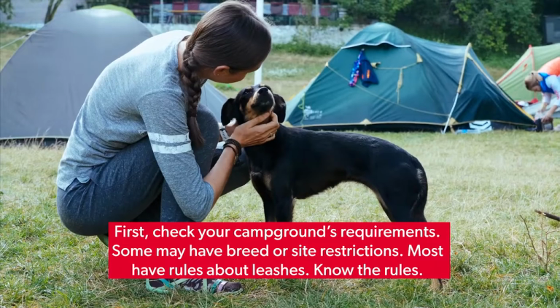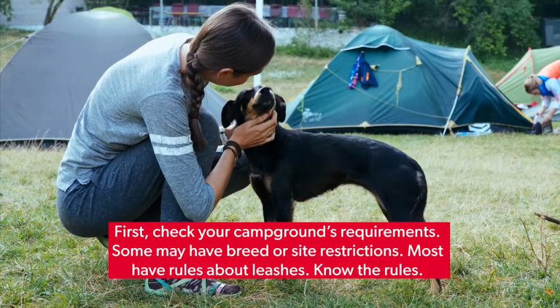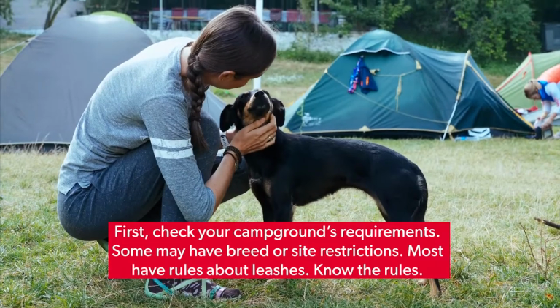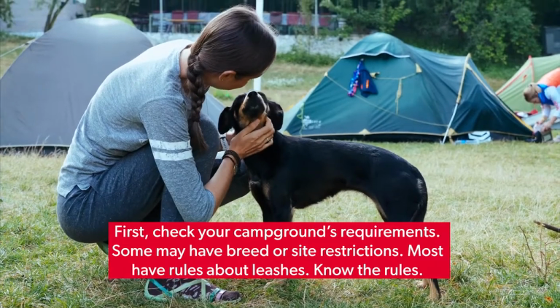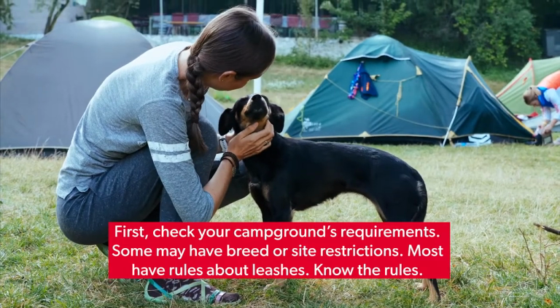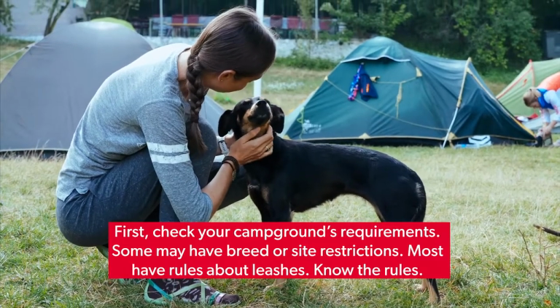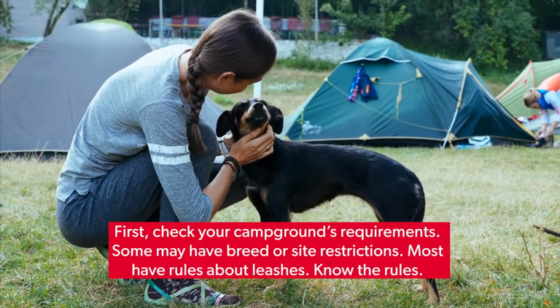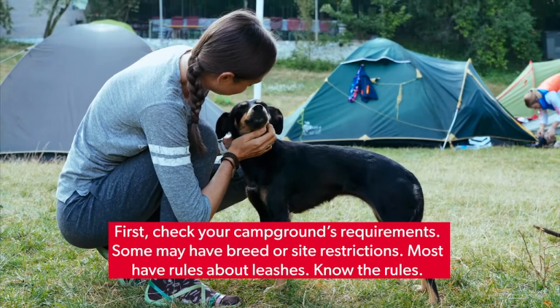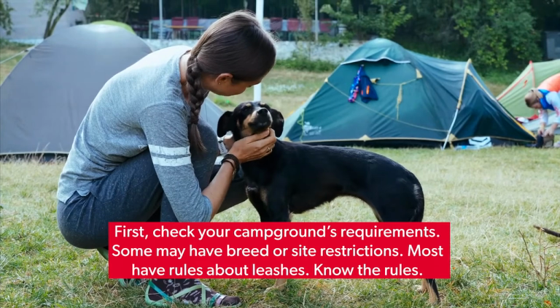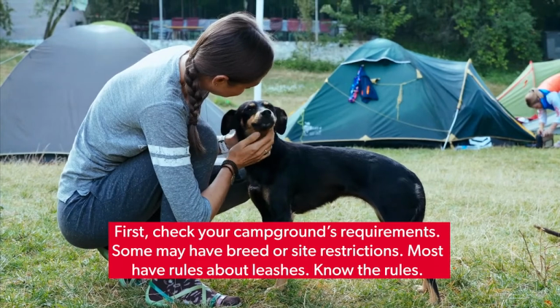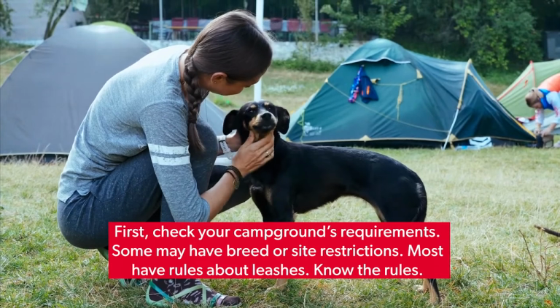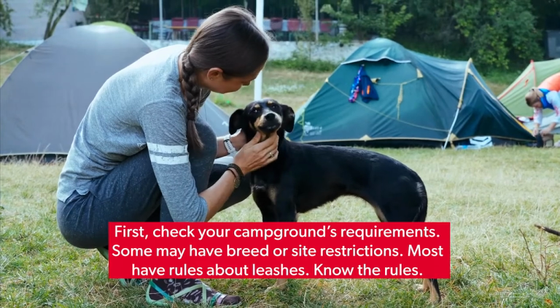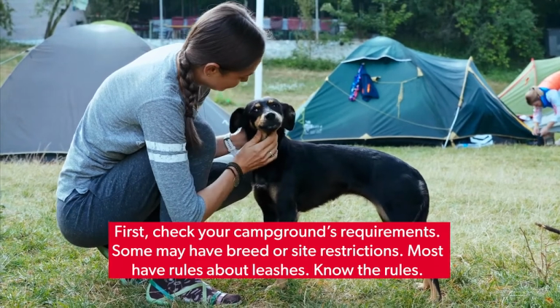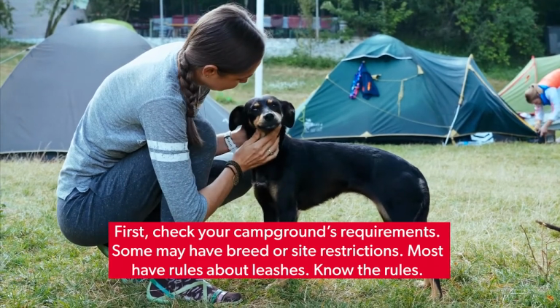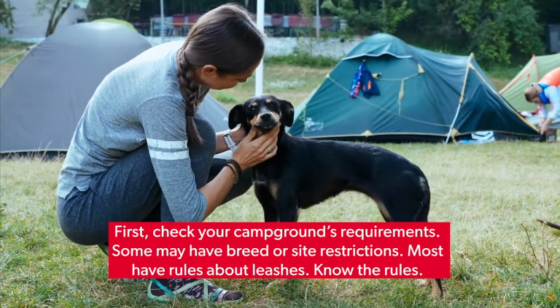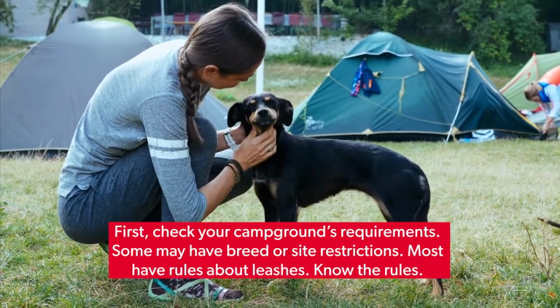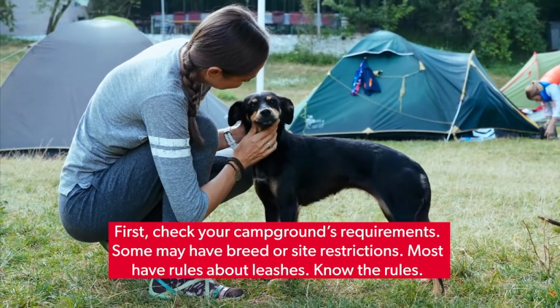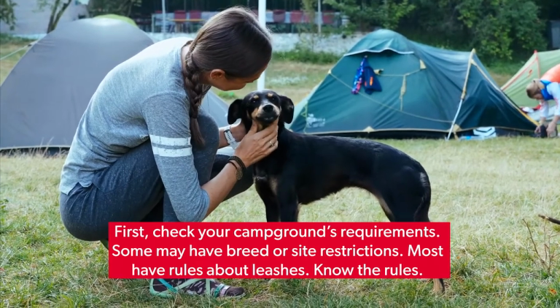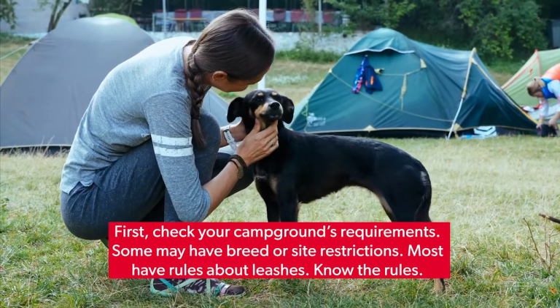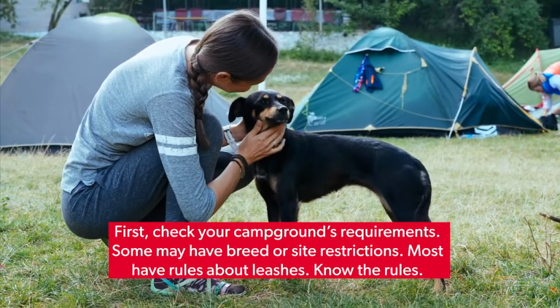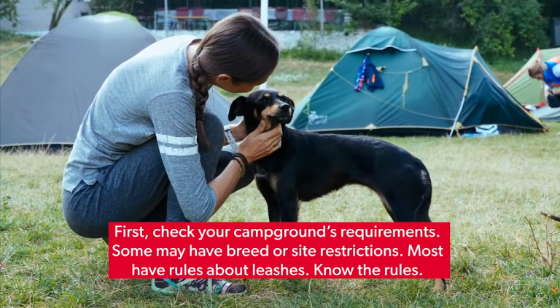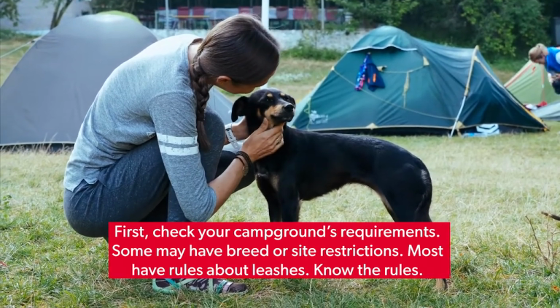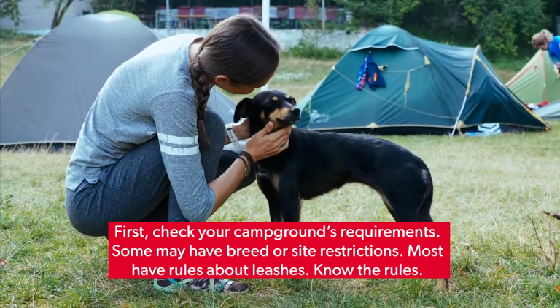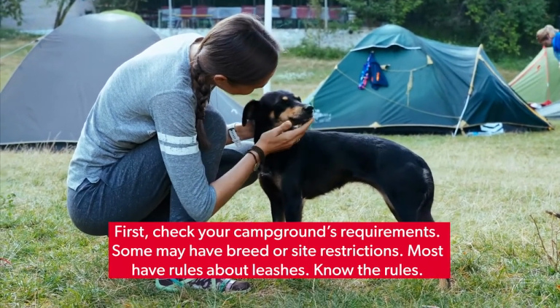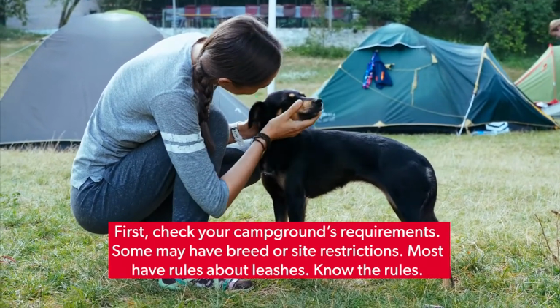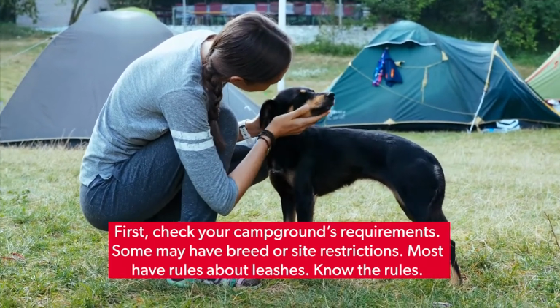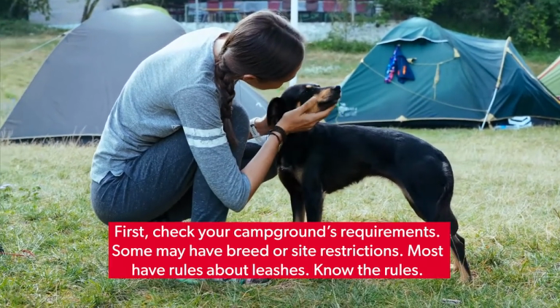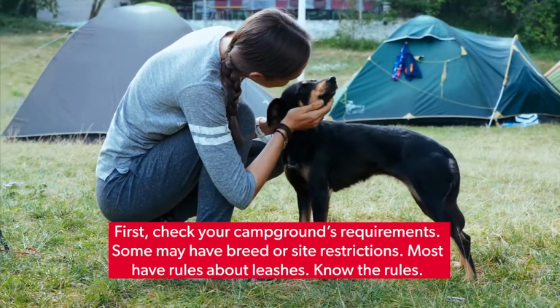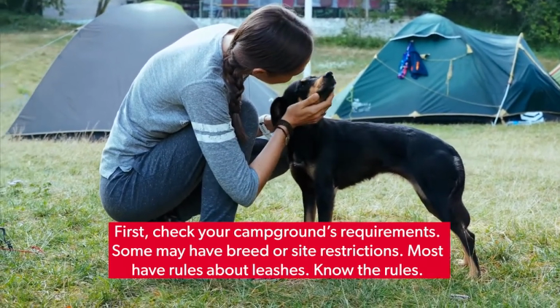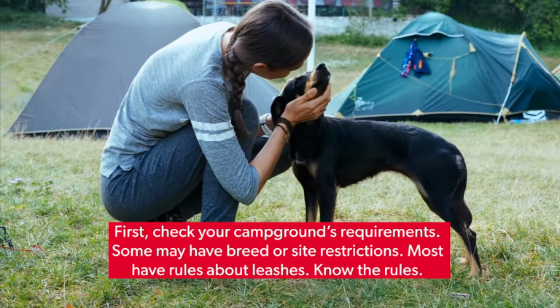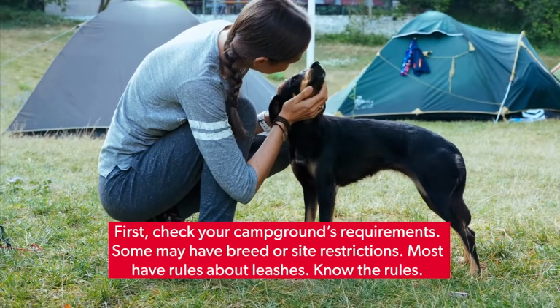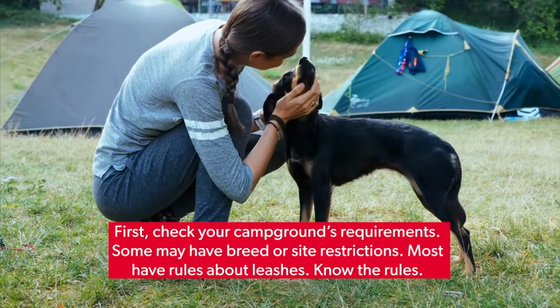First, check your campground's requirements. Some may have breed or site restrictions. Most have rules about leashes. Know the rules.